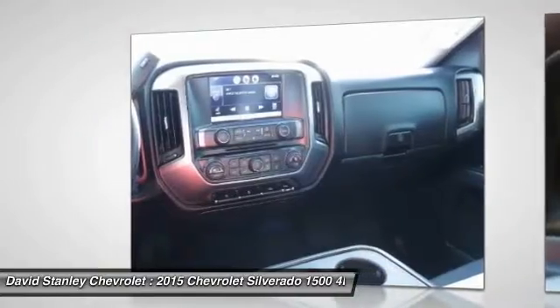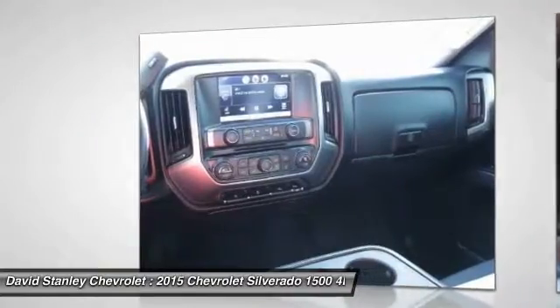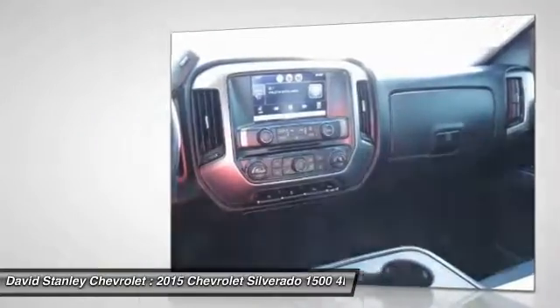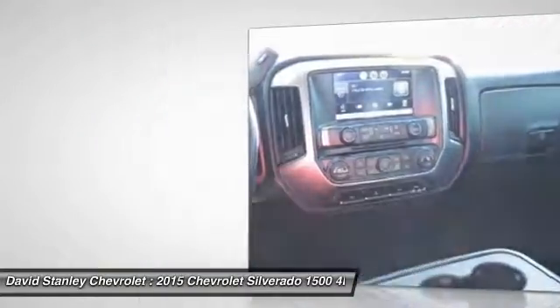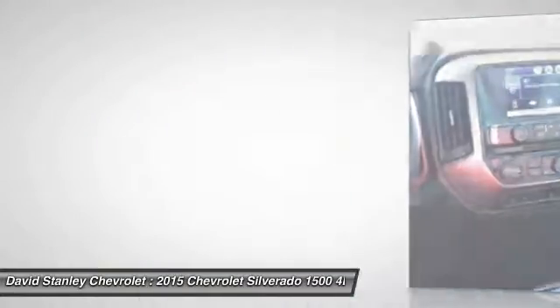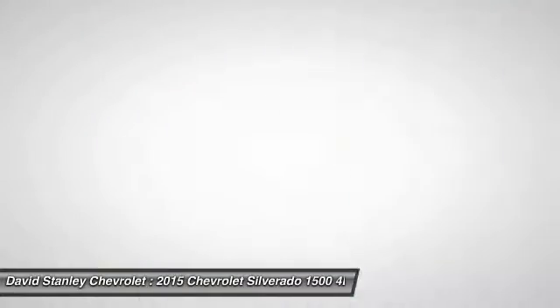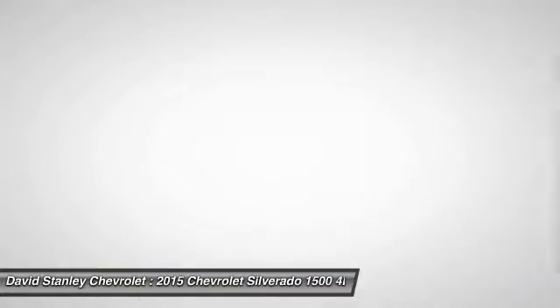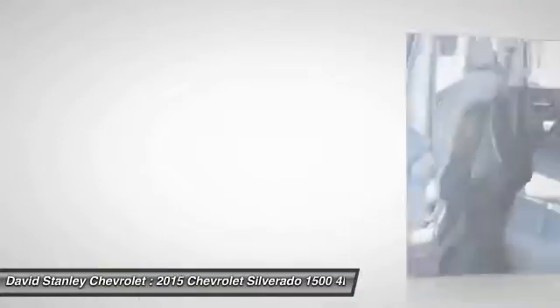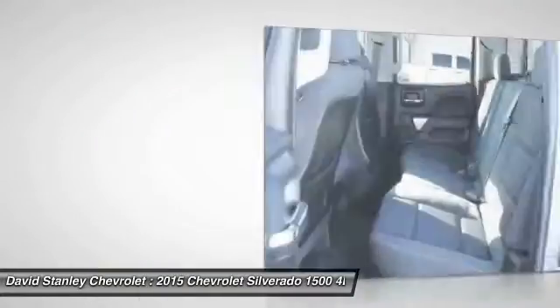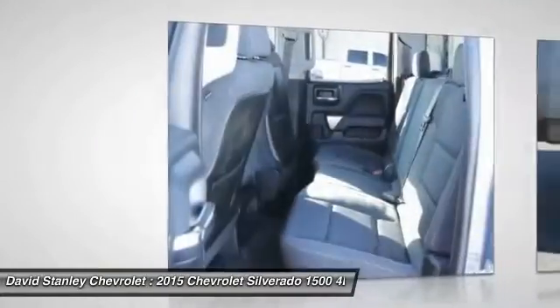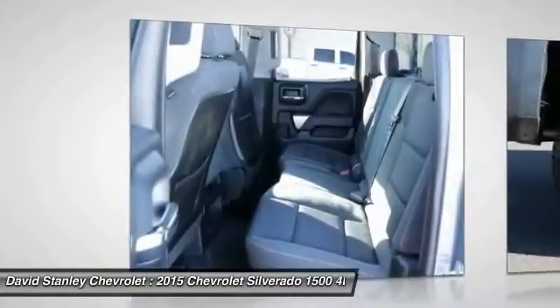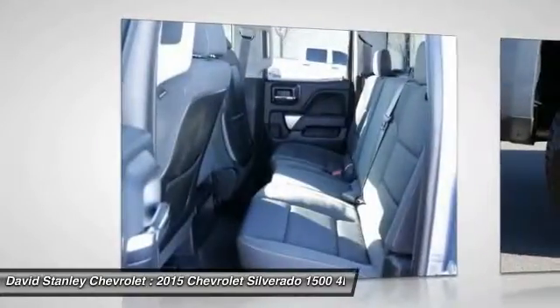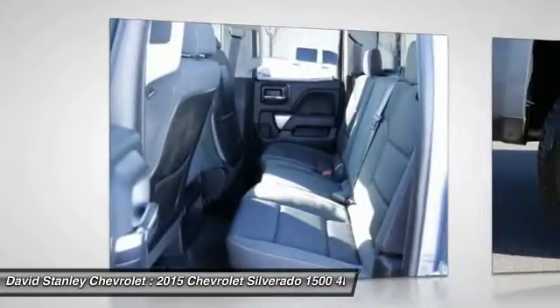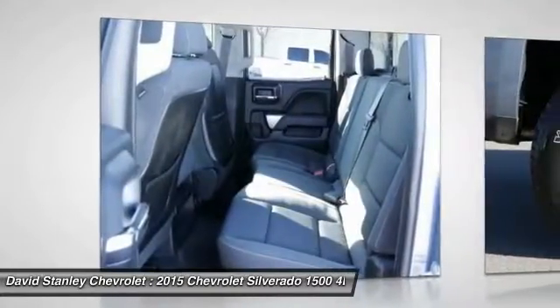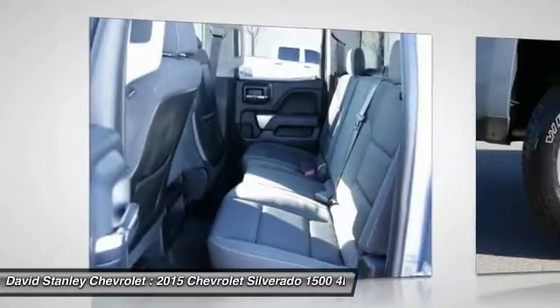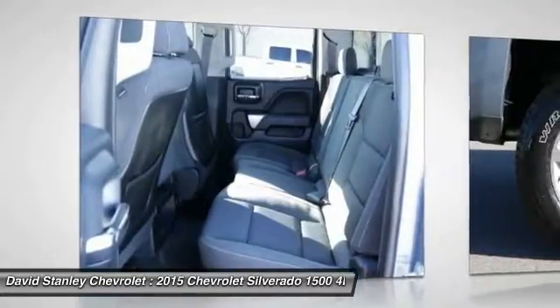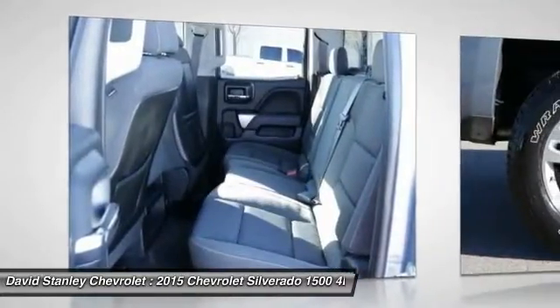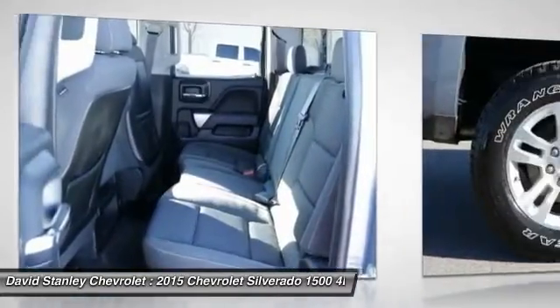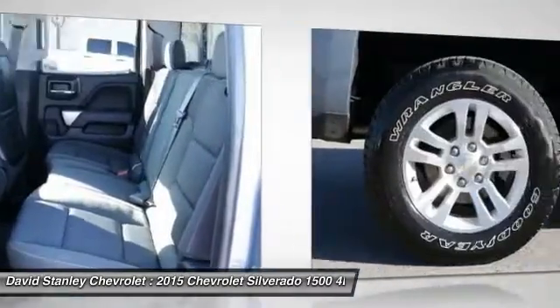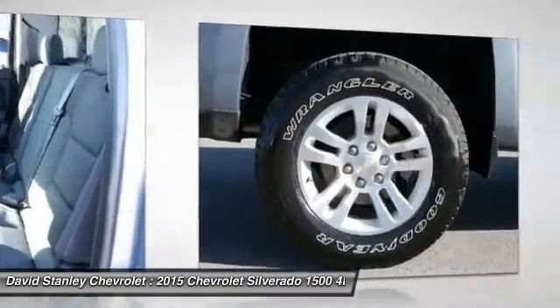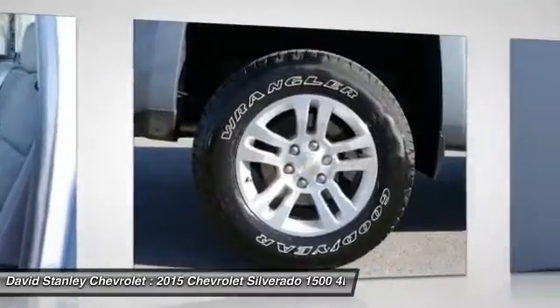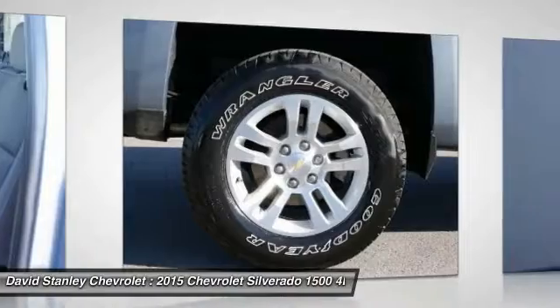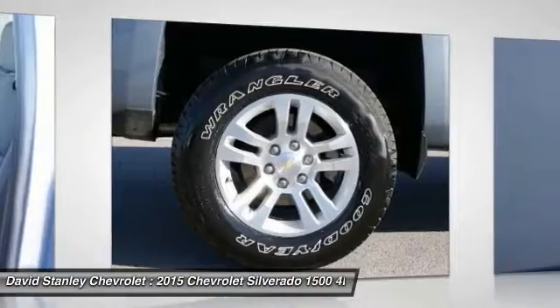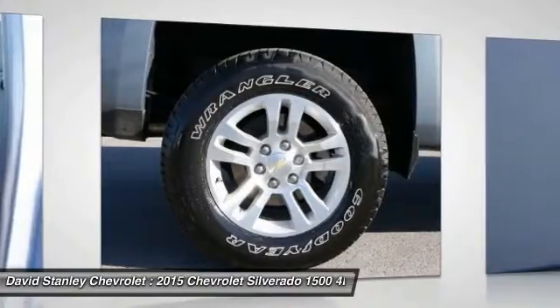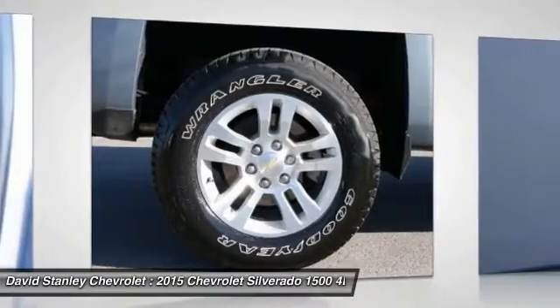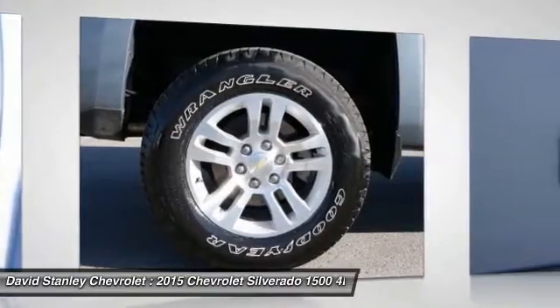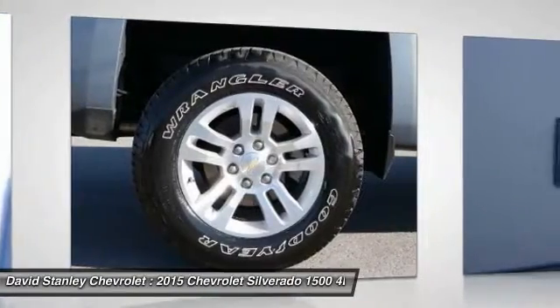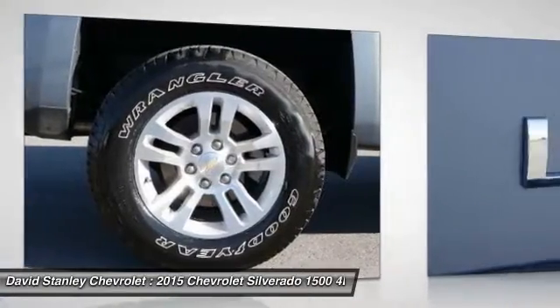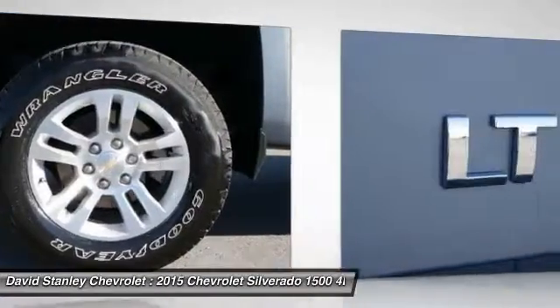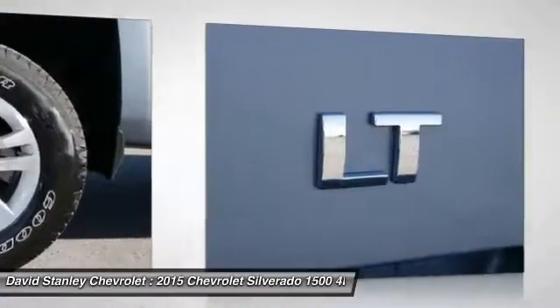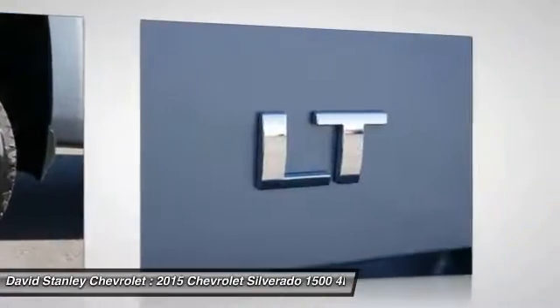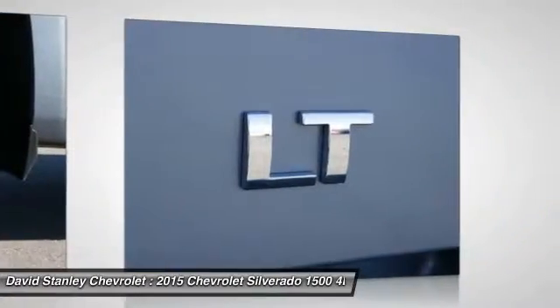Power windows. This beauty is sure to make you the talk of the neighborhood, so call or drop in for a test drive today.